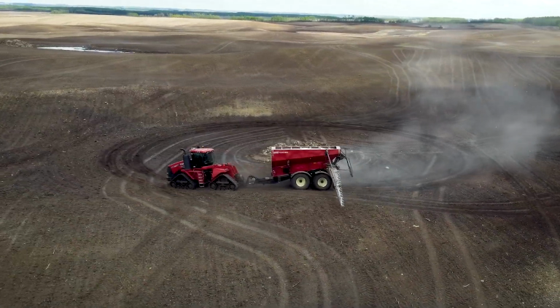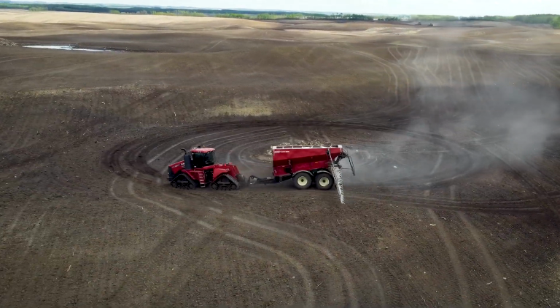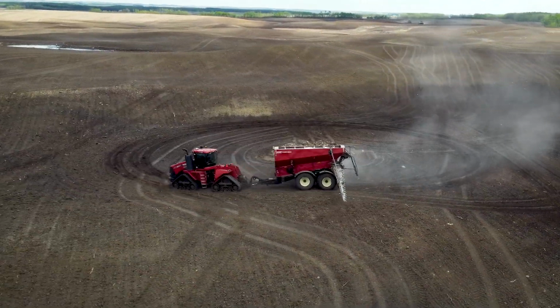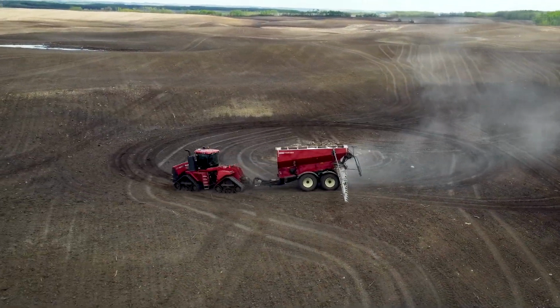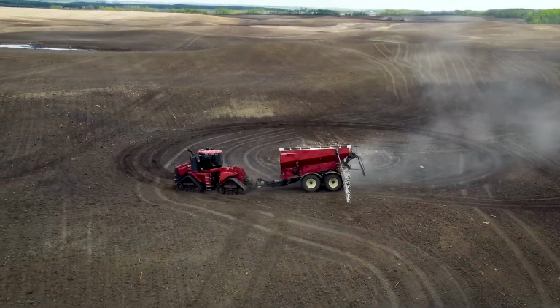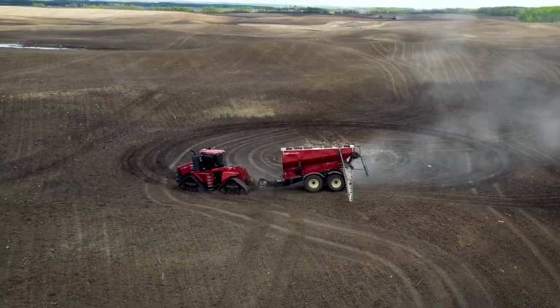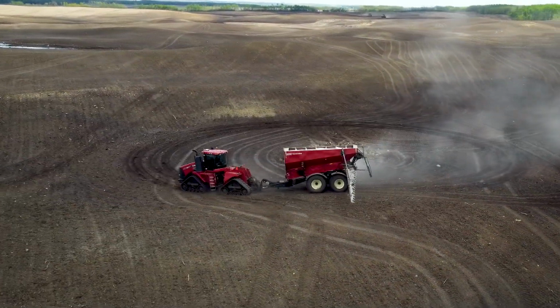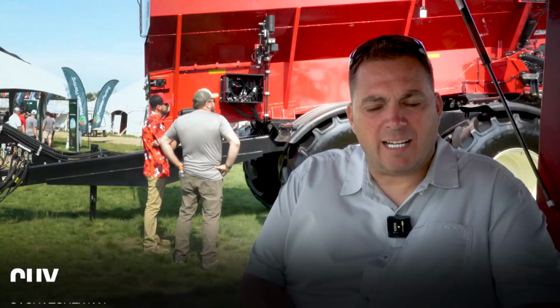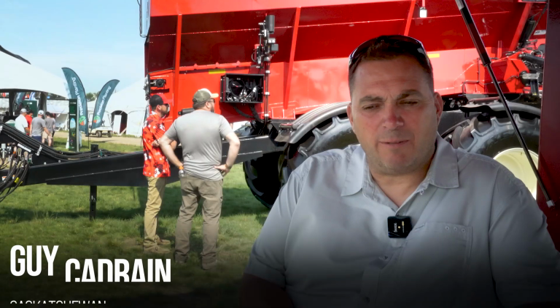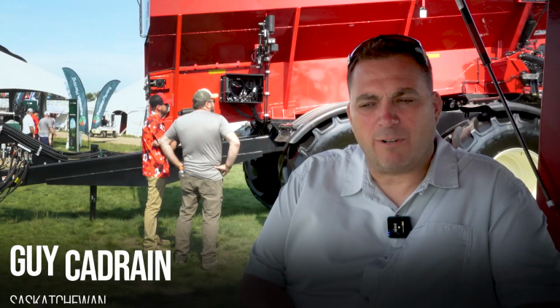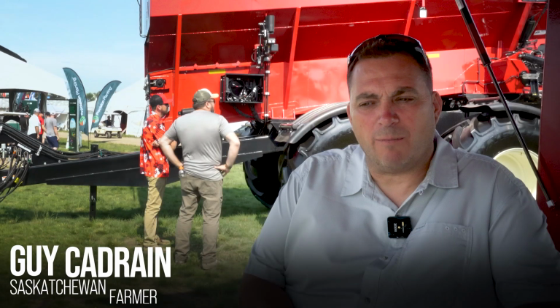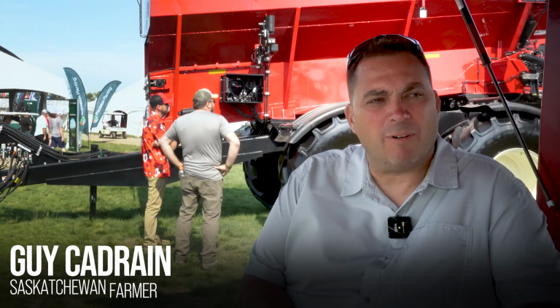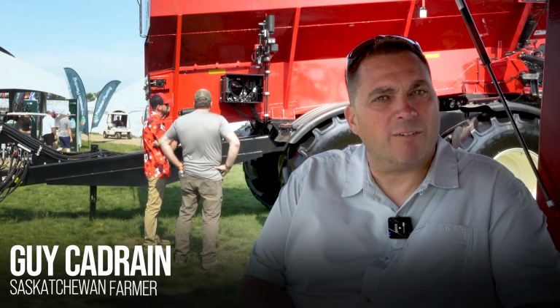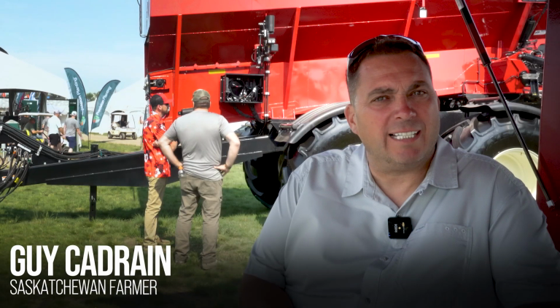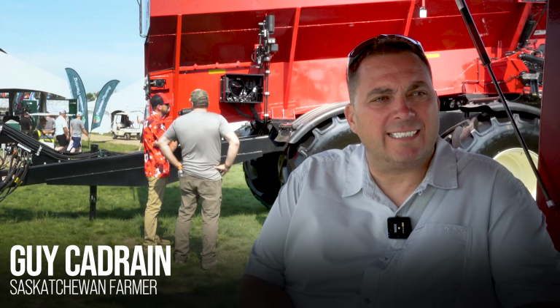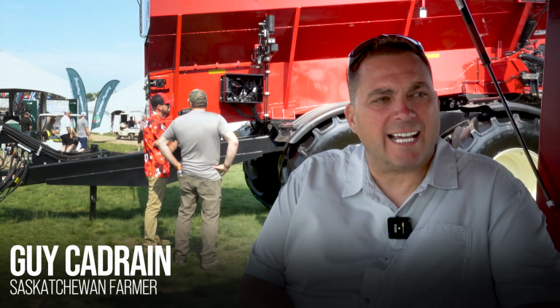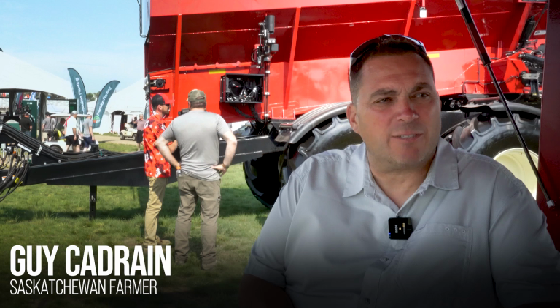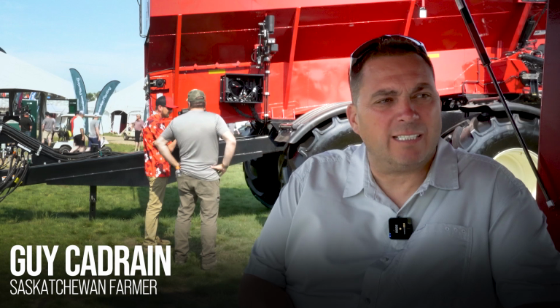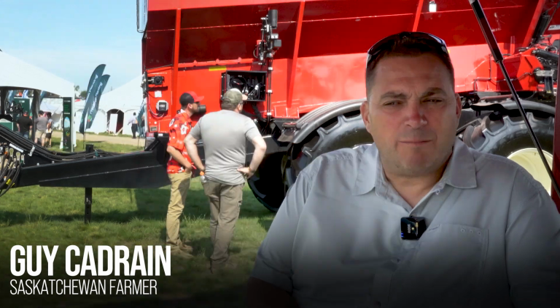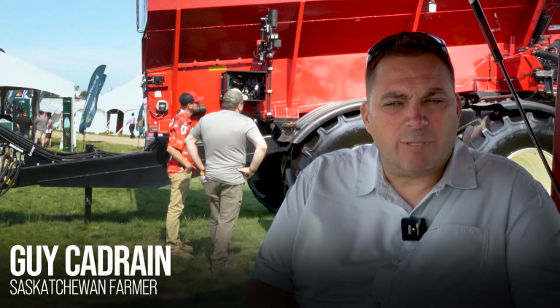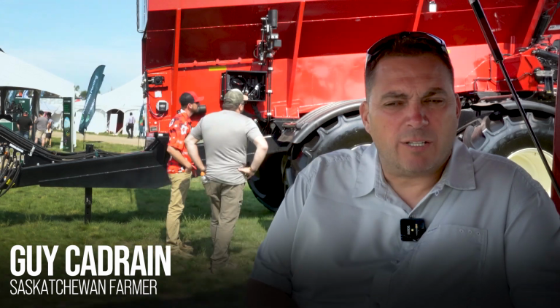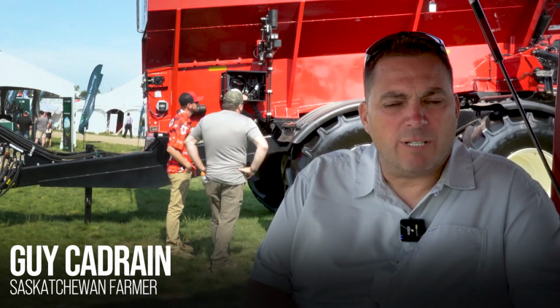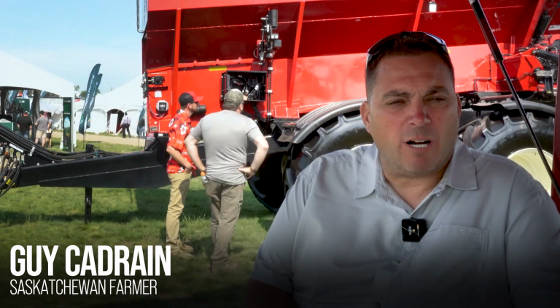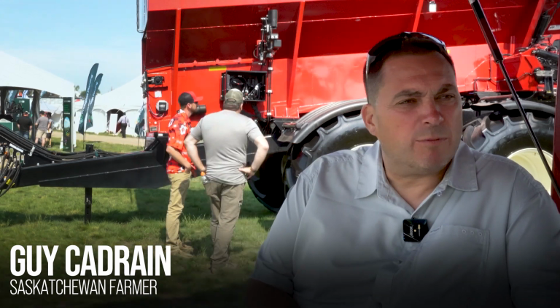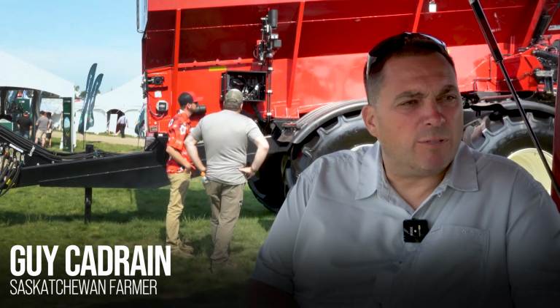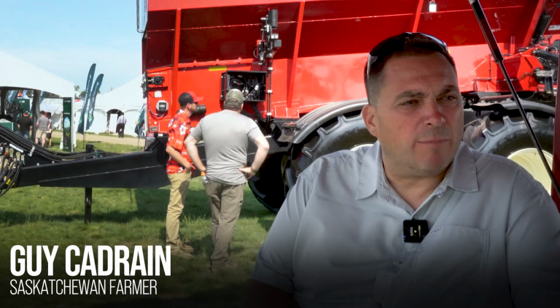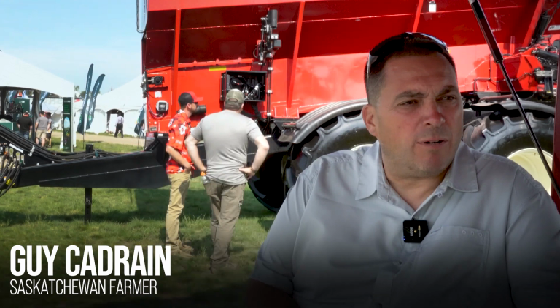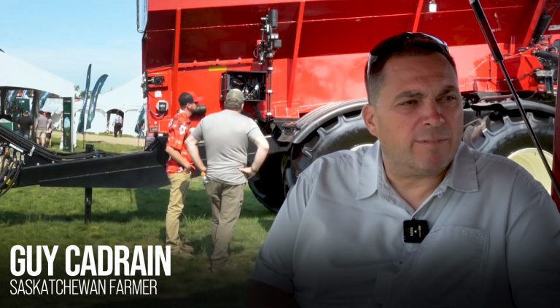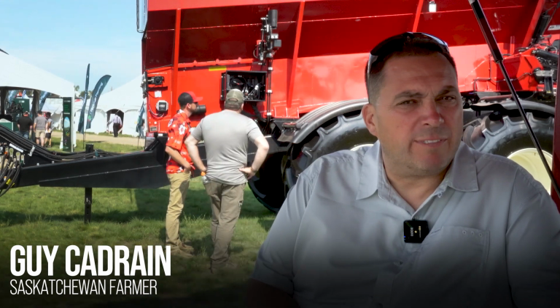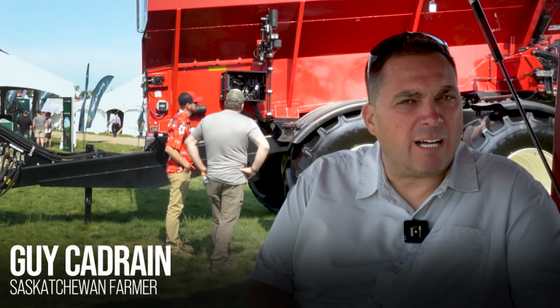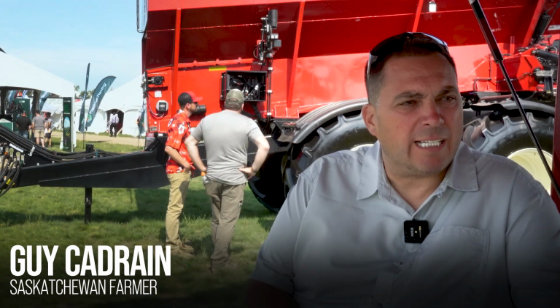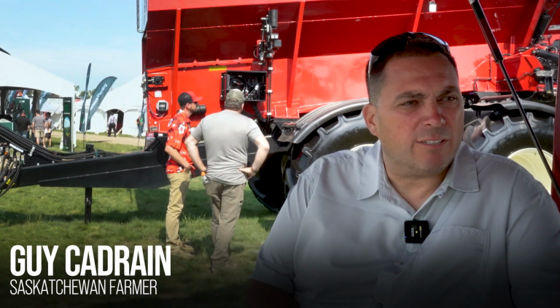I'm Guy Chaudron. We farm around east Saskatchewan. Between the three farms we're doing about 50,000 acres.